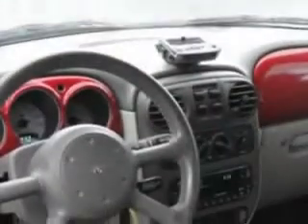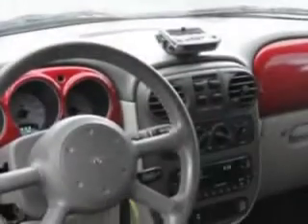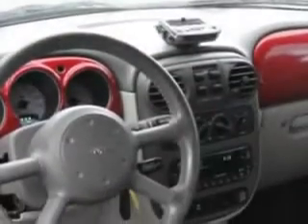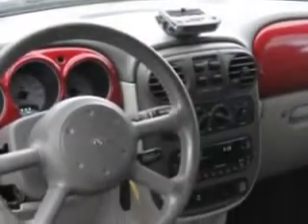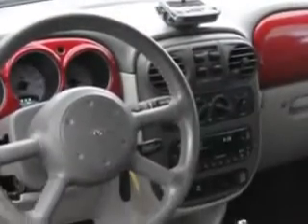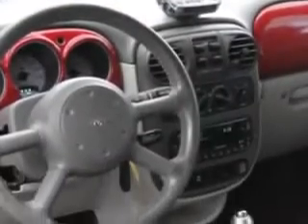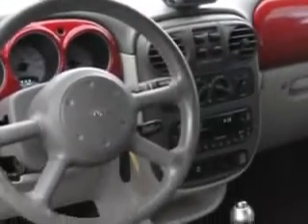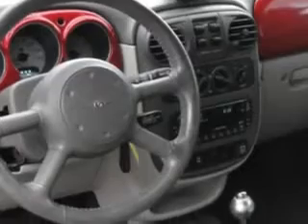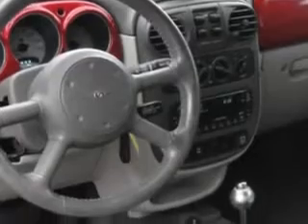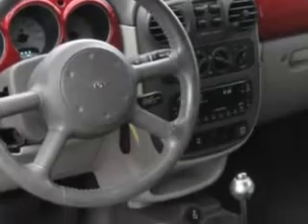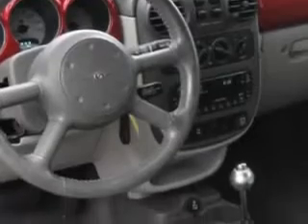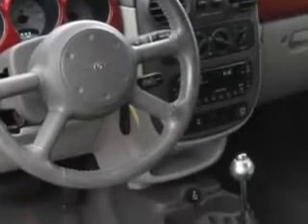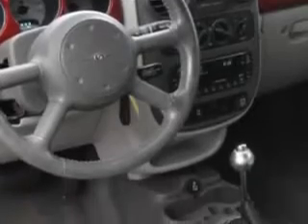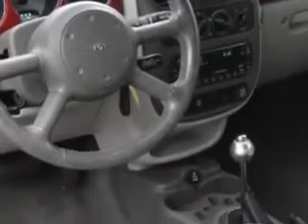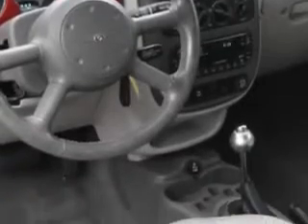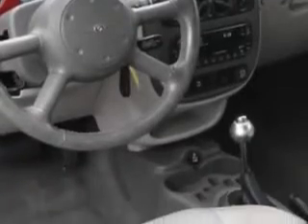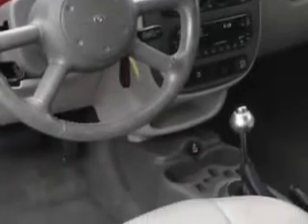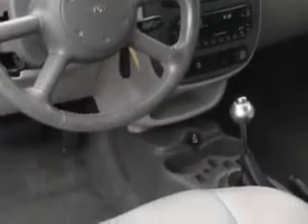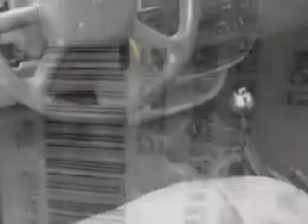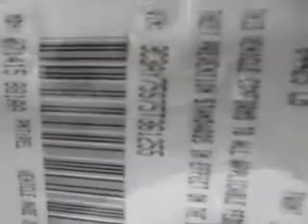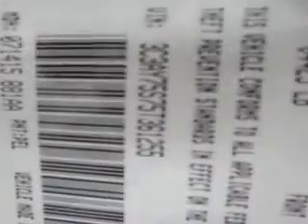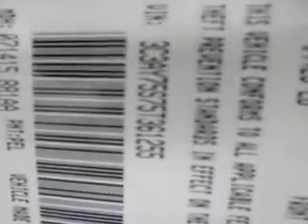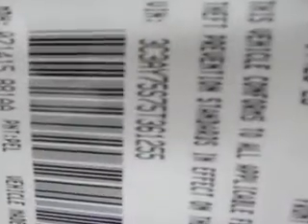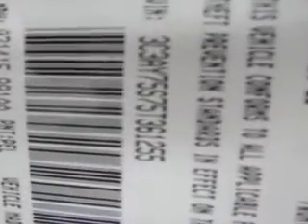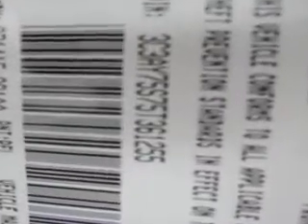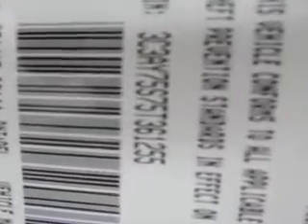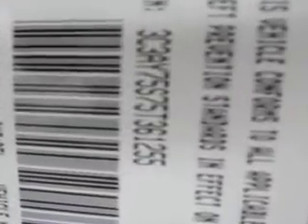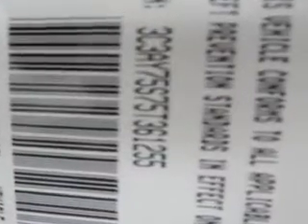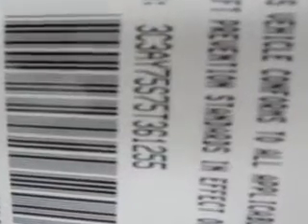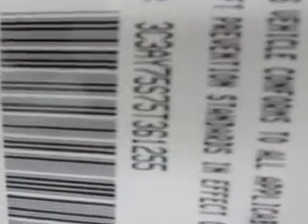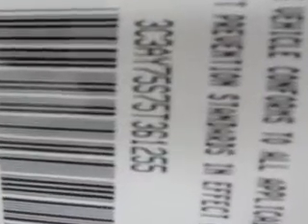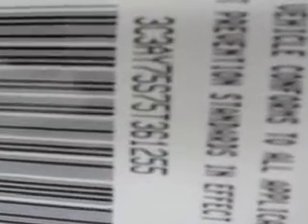Feel the wind in your hair, enjoy the drive, and have peace of mind in this '05 Chrysler PT Cruiser. See us at Beach Cars today.